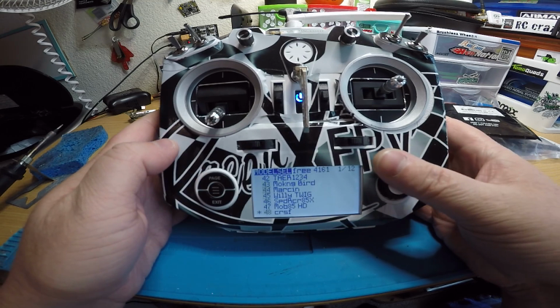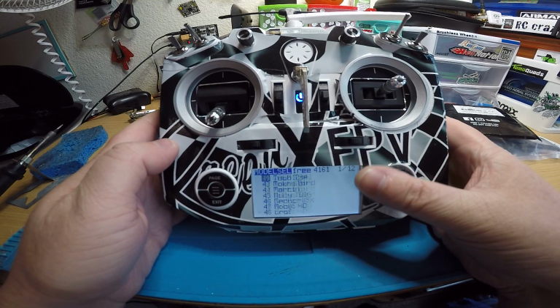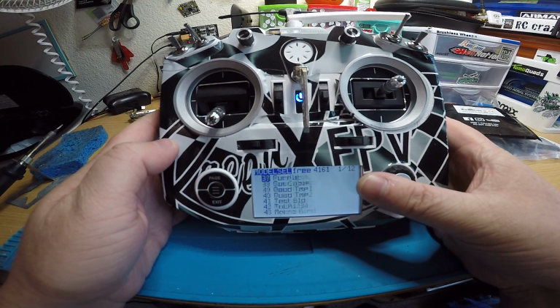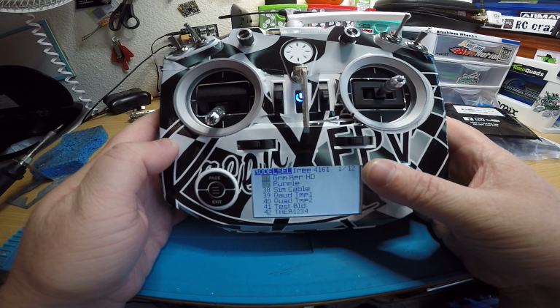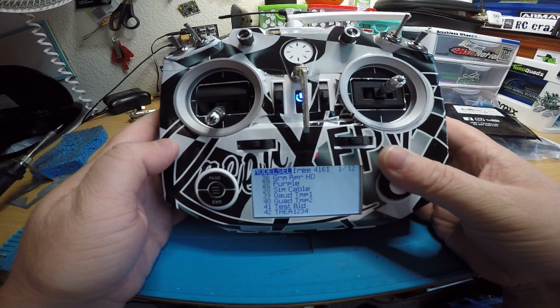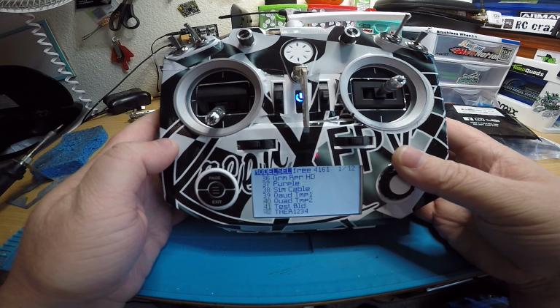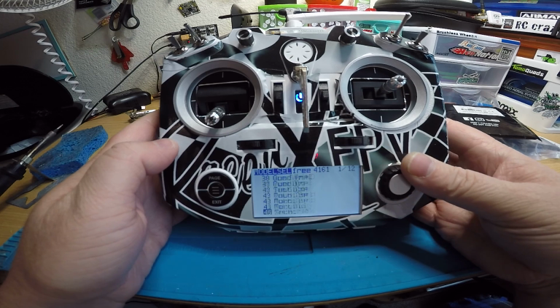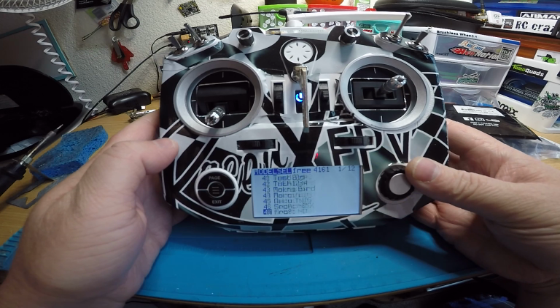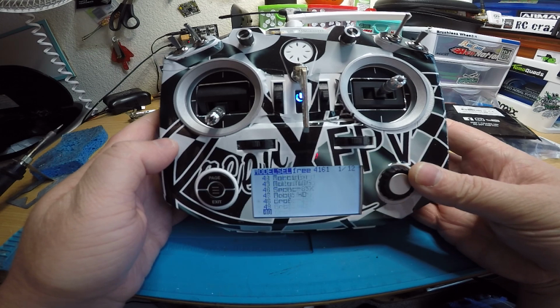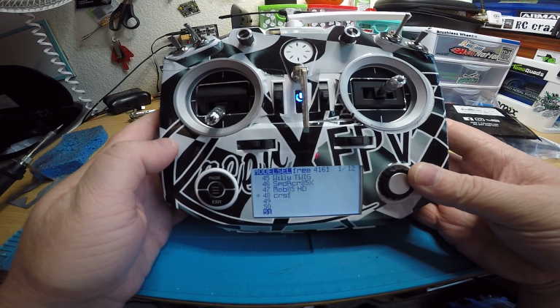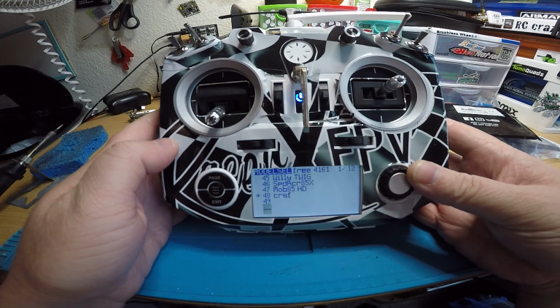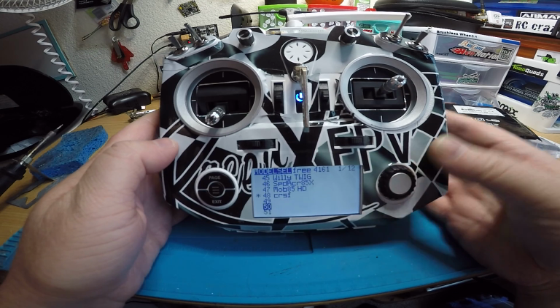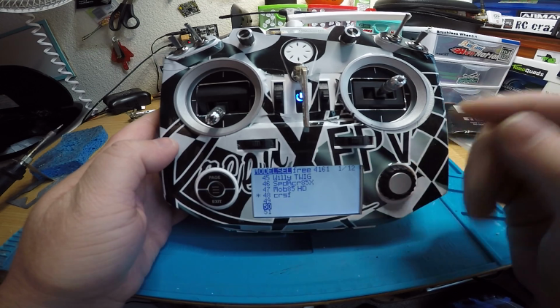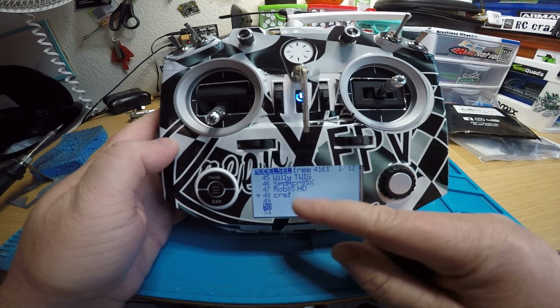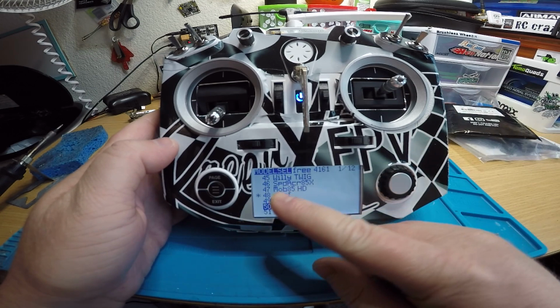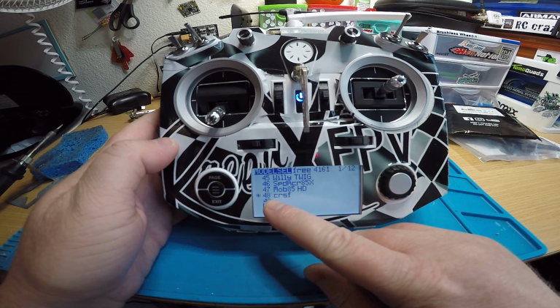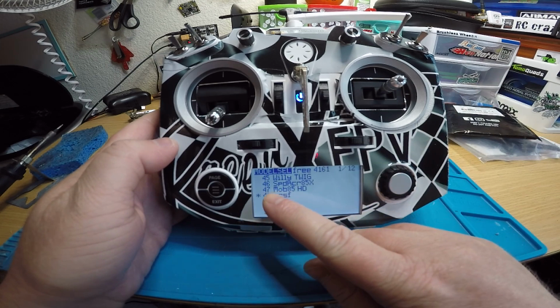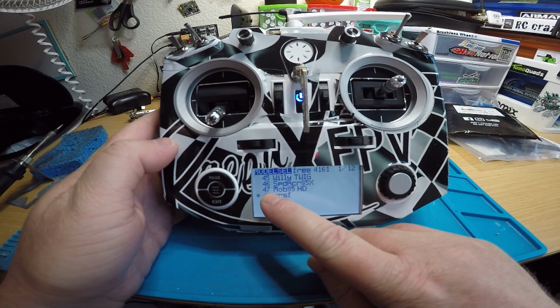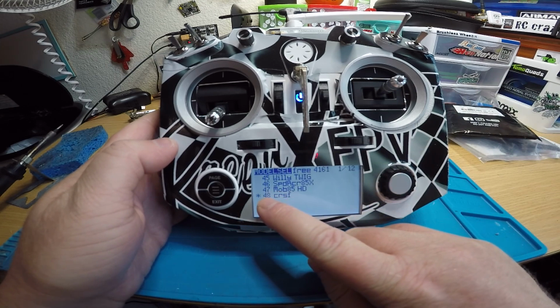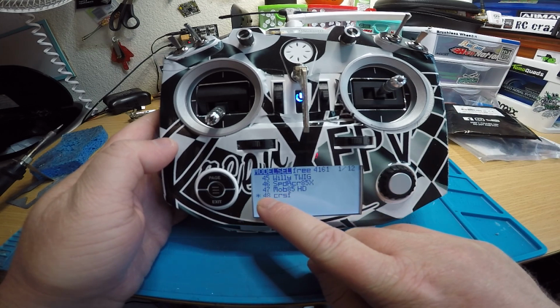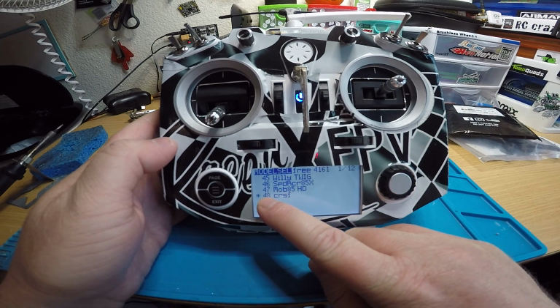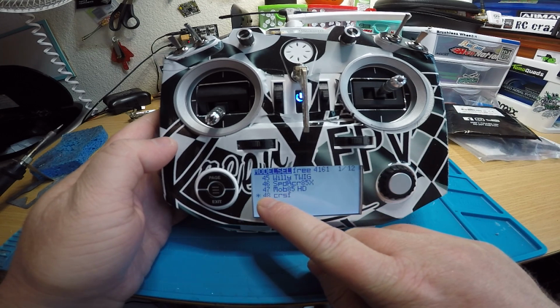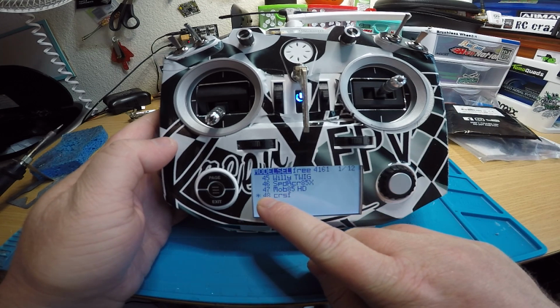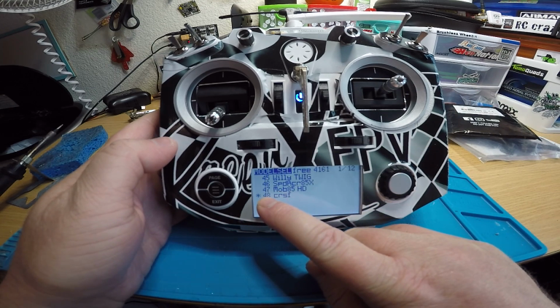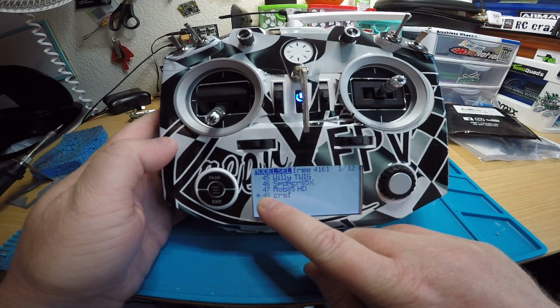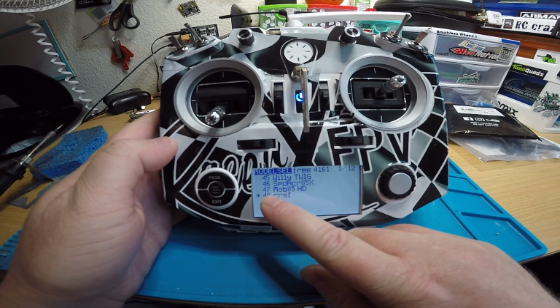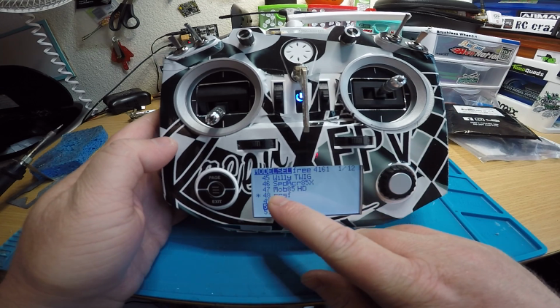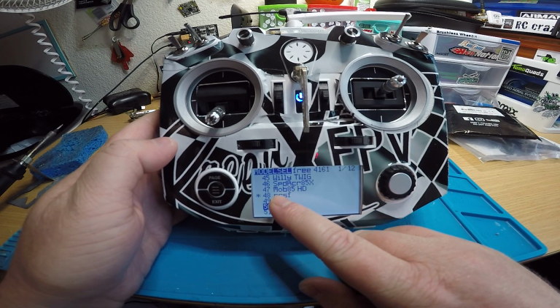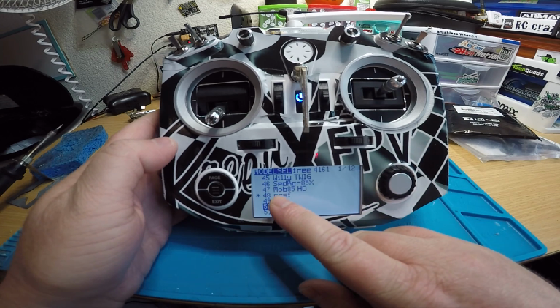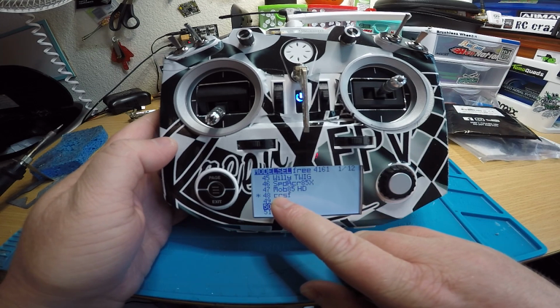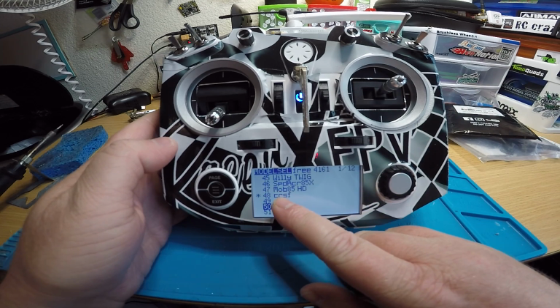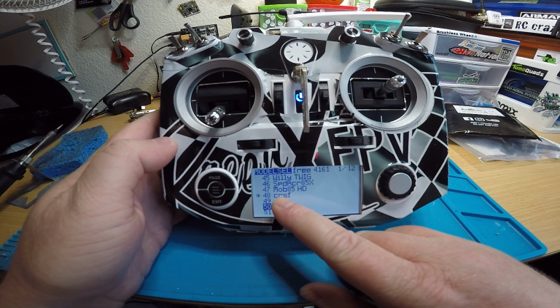Everything else is done — all your models are still there. I made one more new one: model number 48, crossfire.